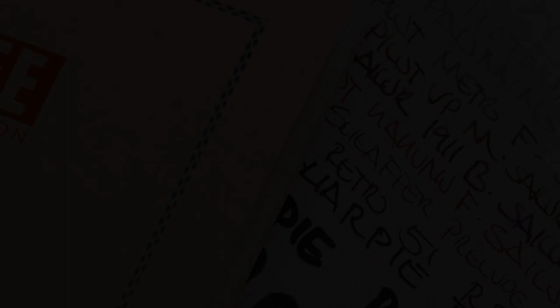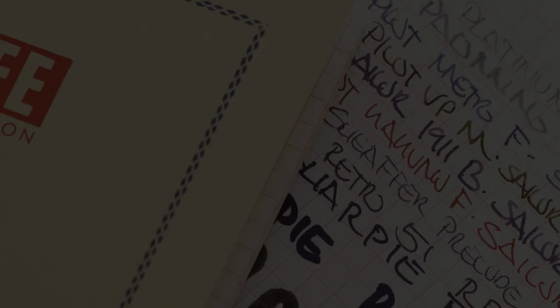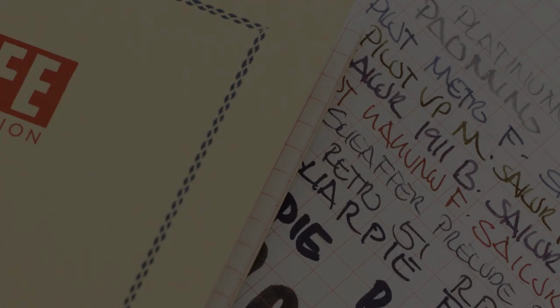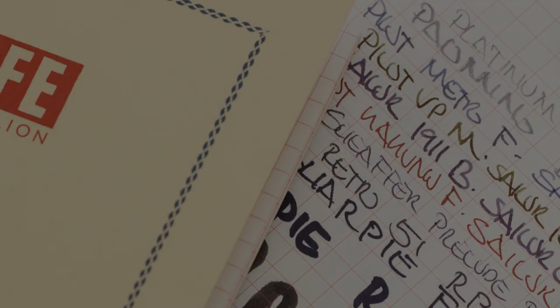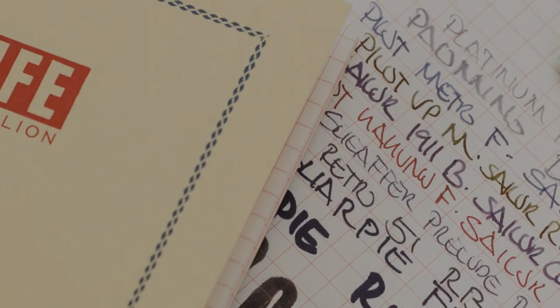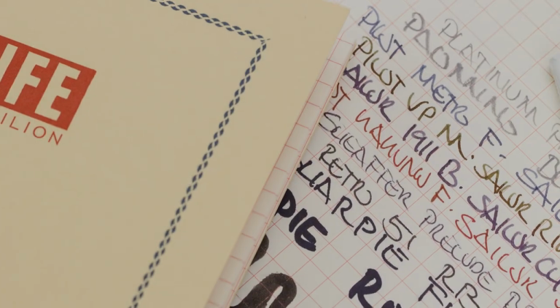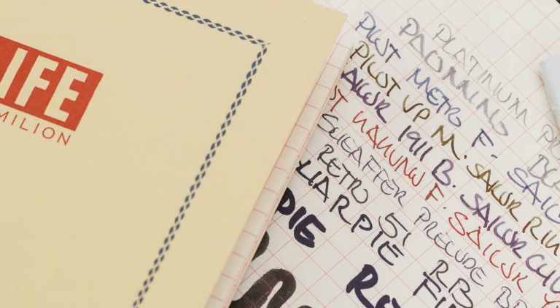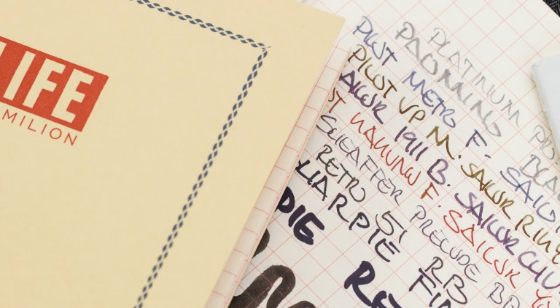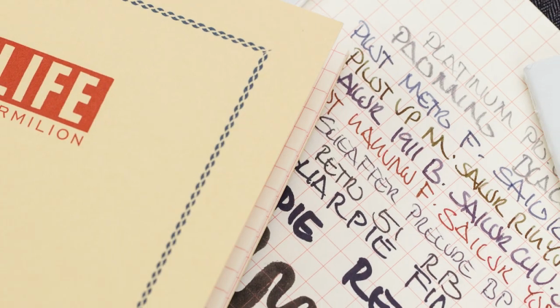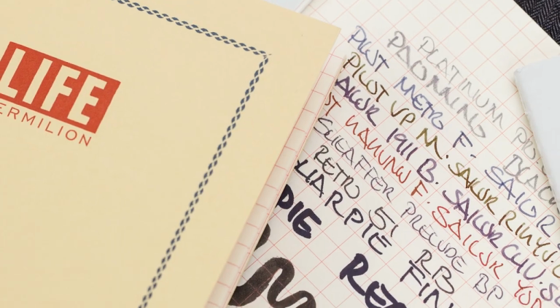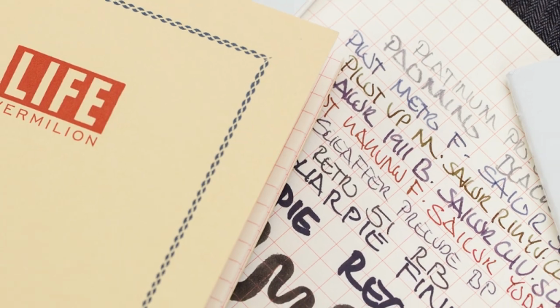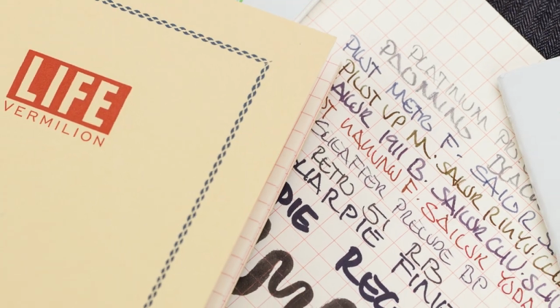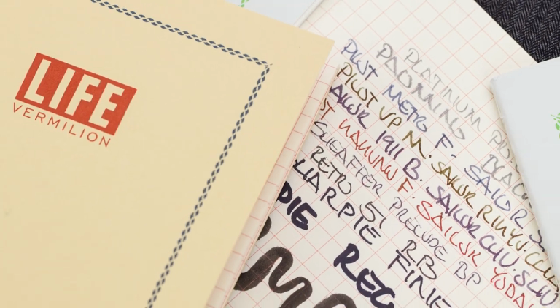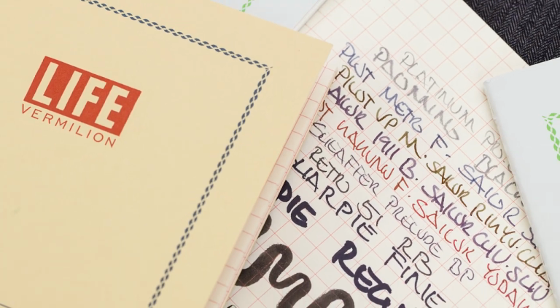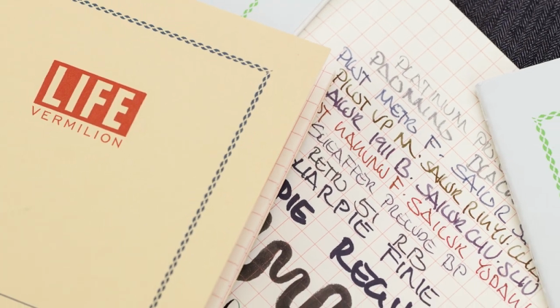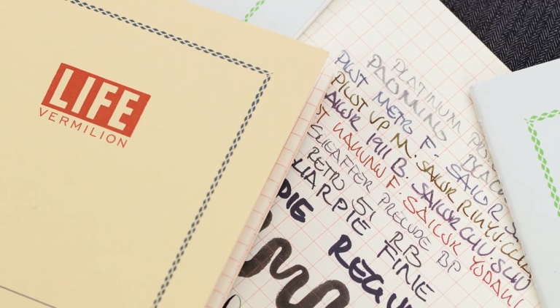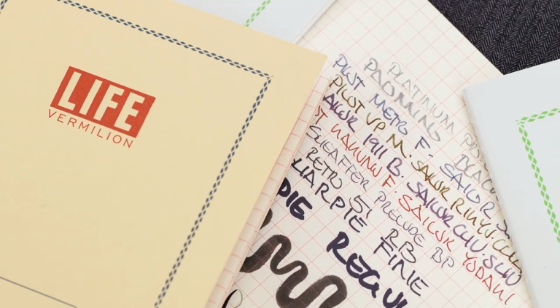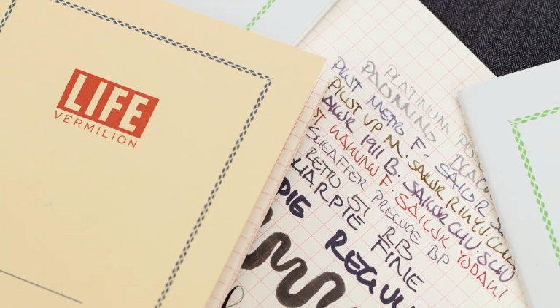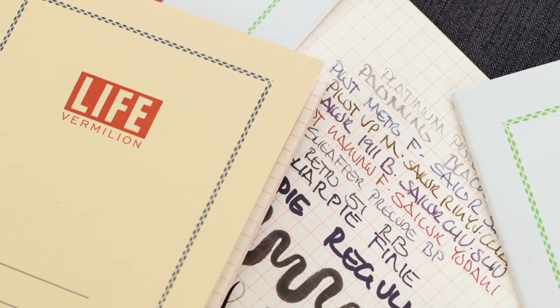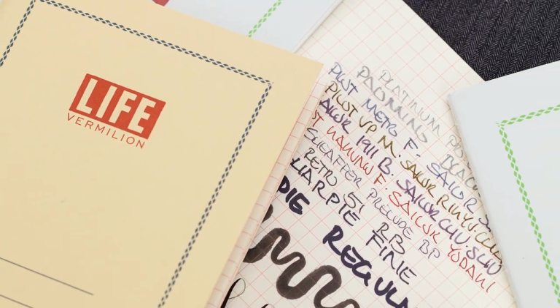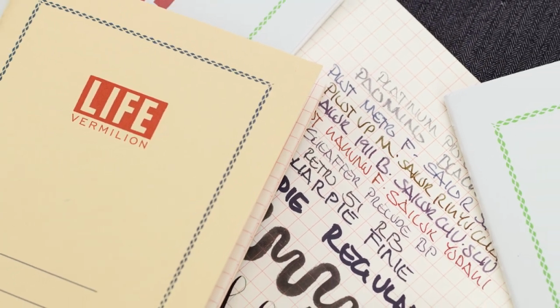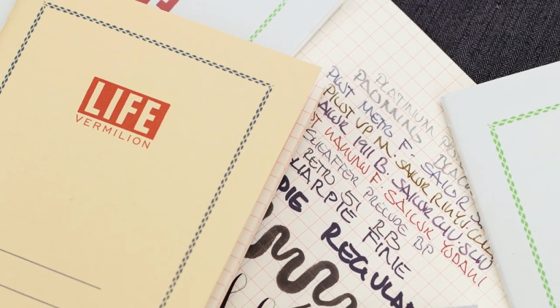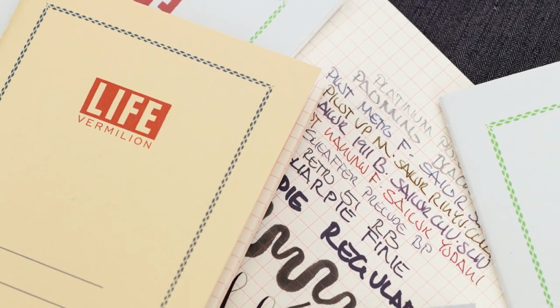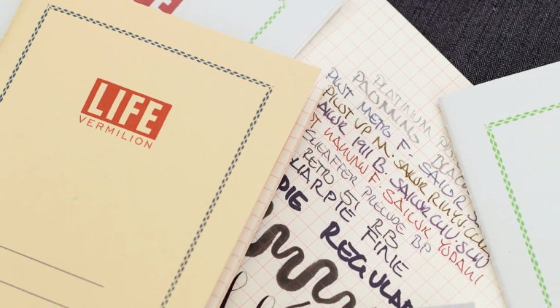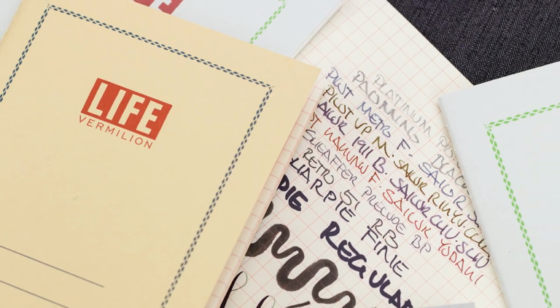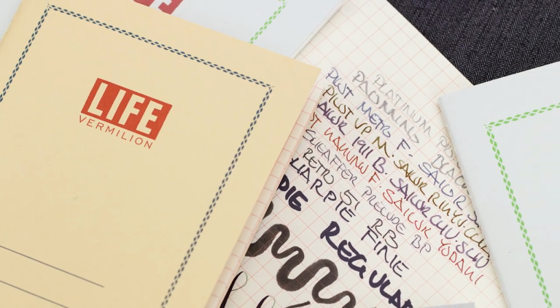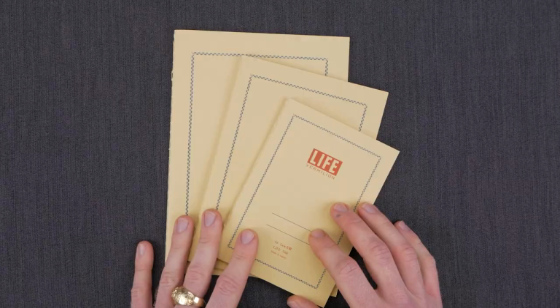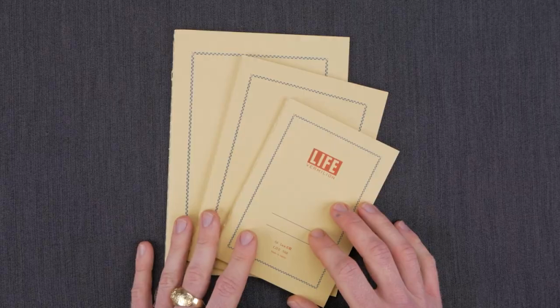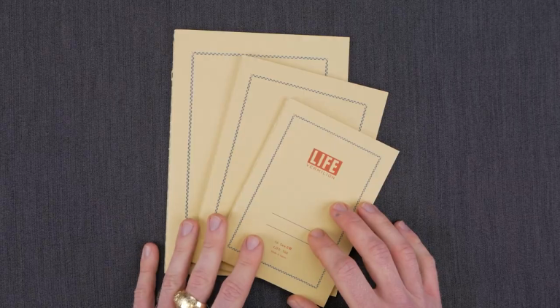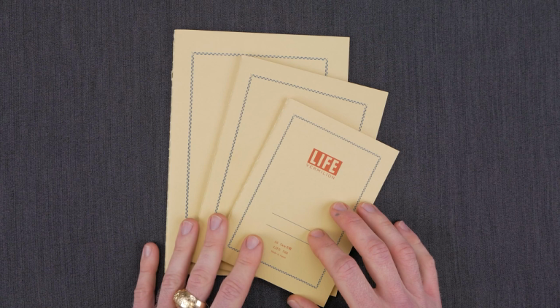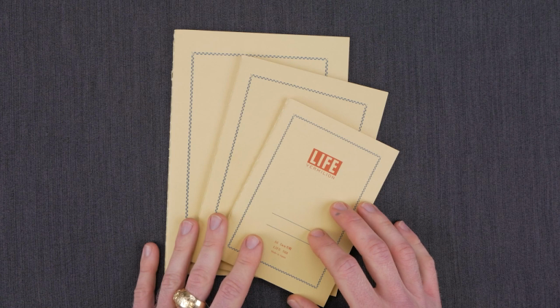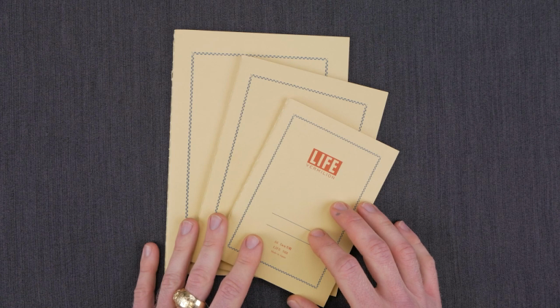Hey there, Chris here, and today we're taking a look at one of my favorite notebooks, the Life Vermillion and Pistachio notebooks.